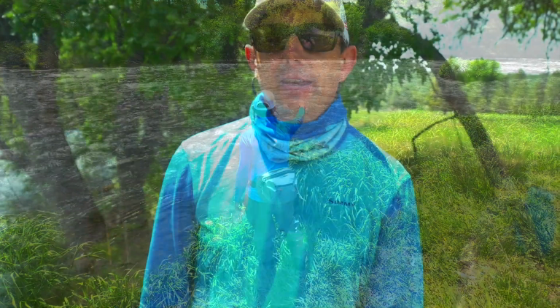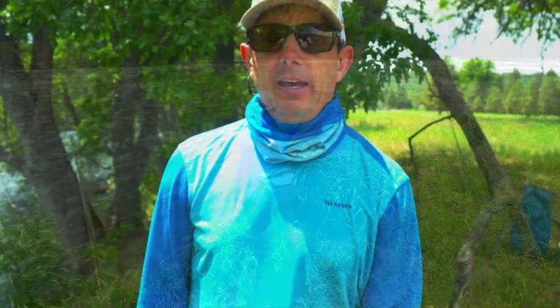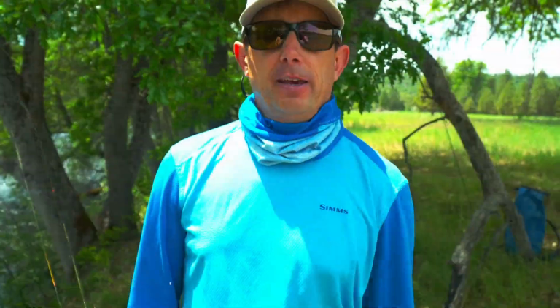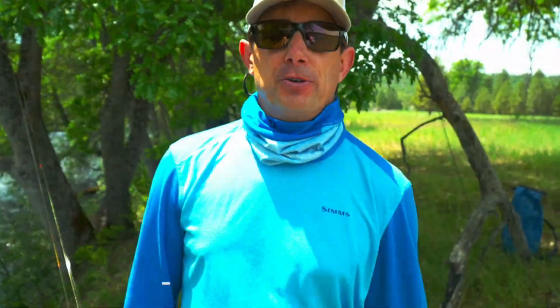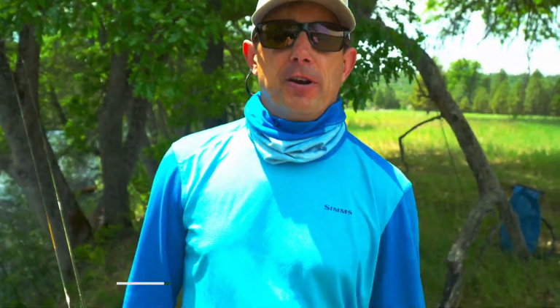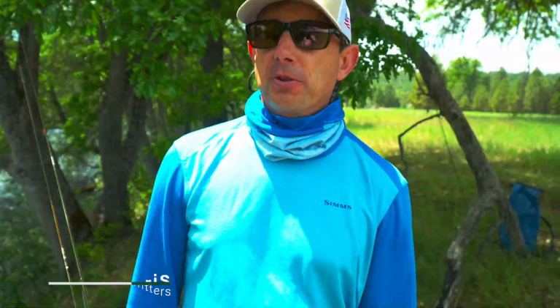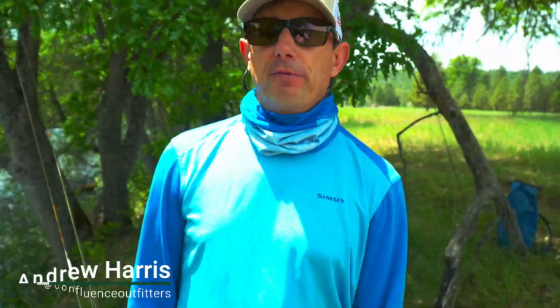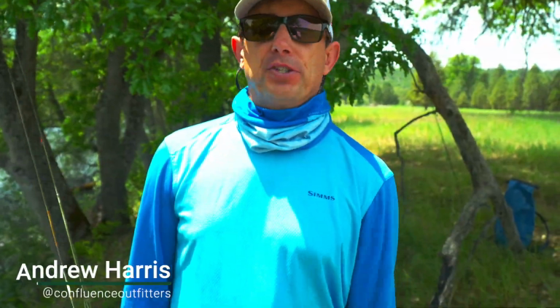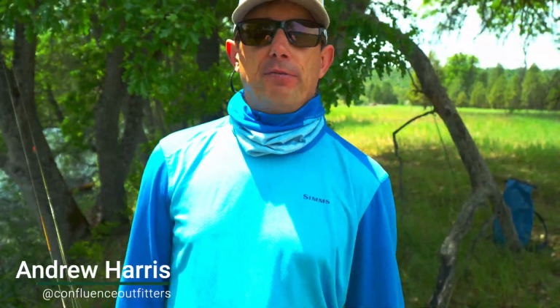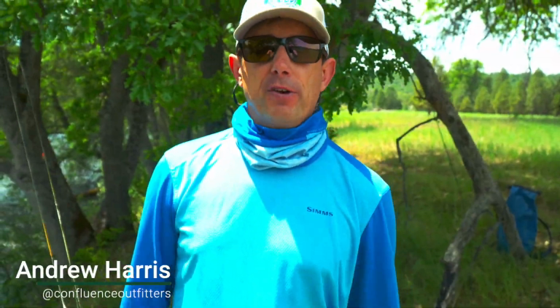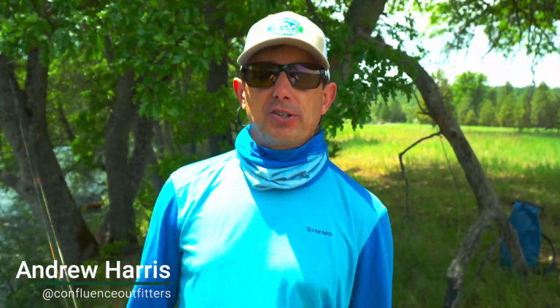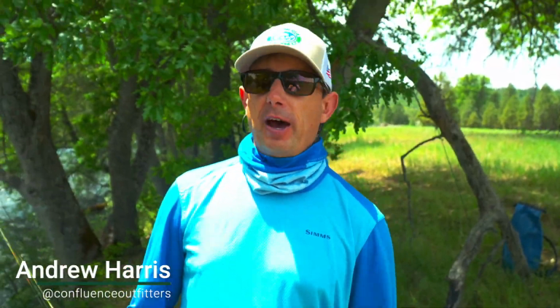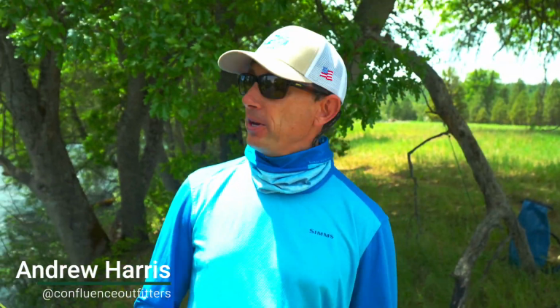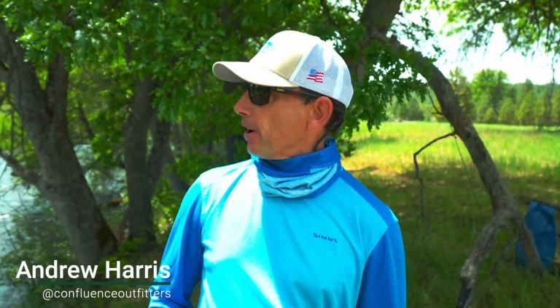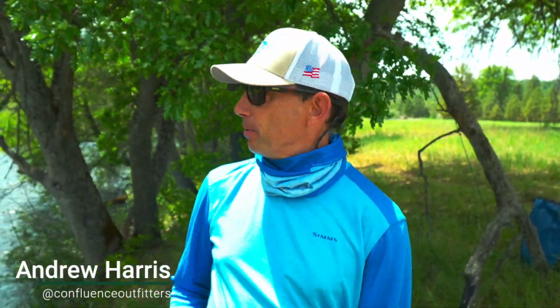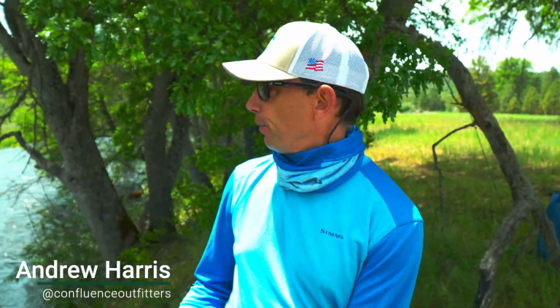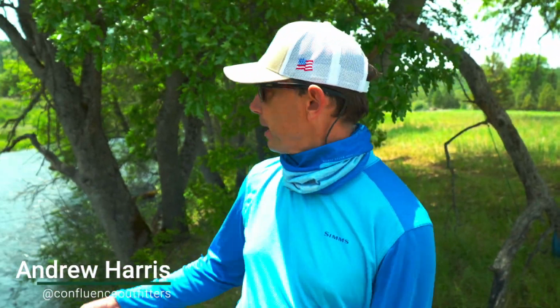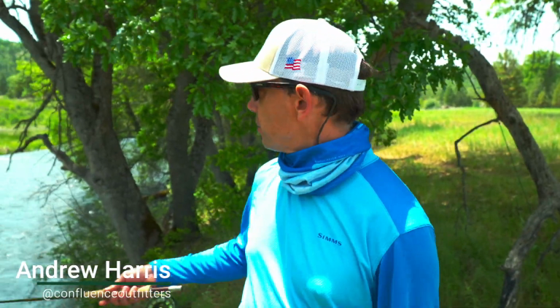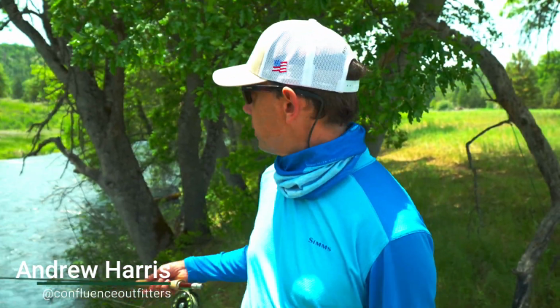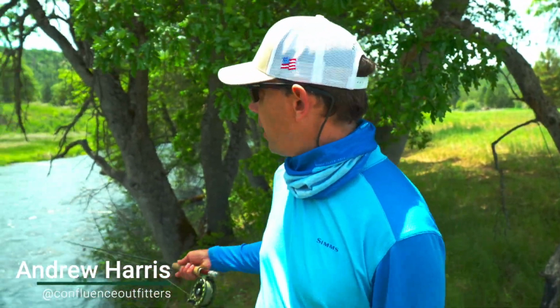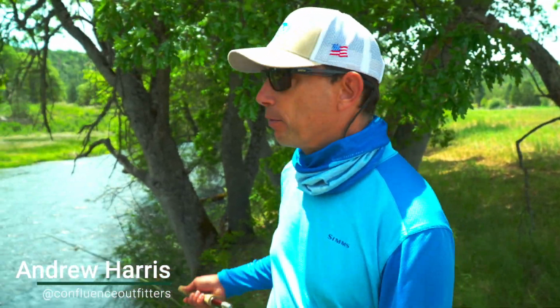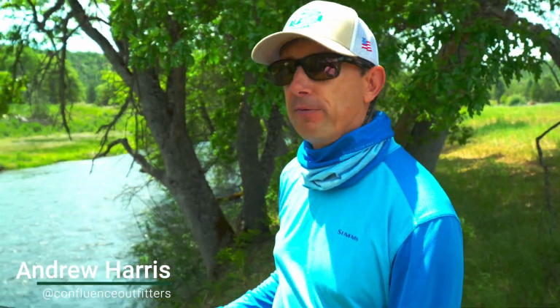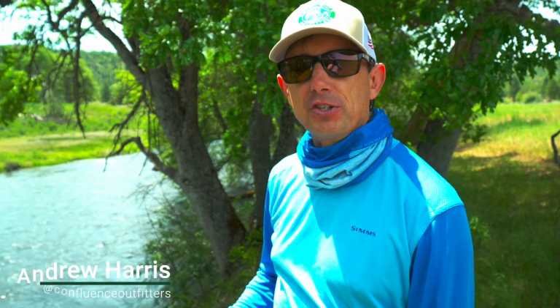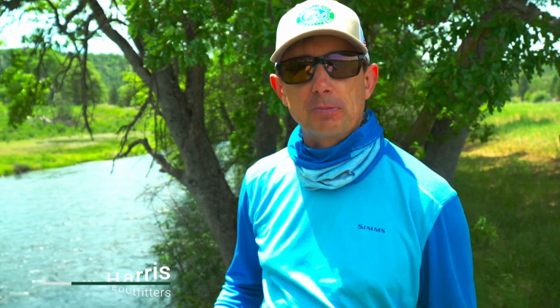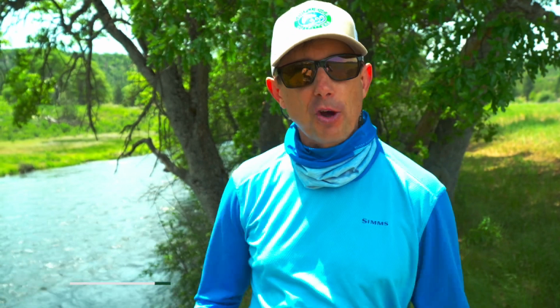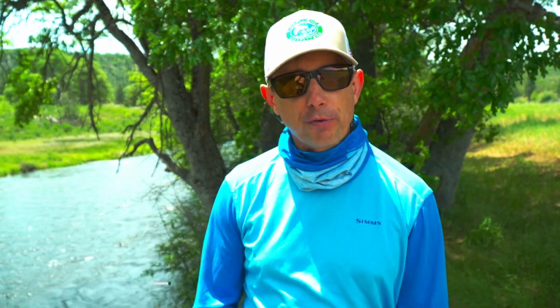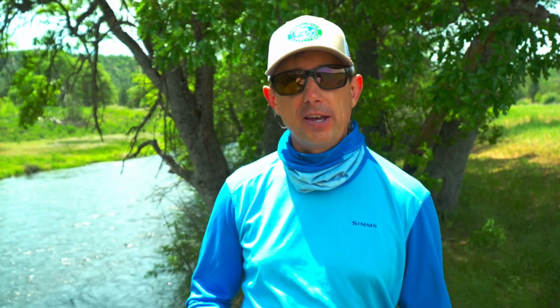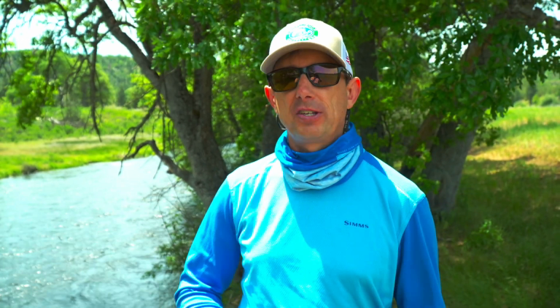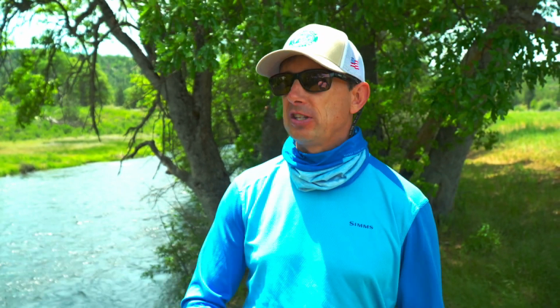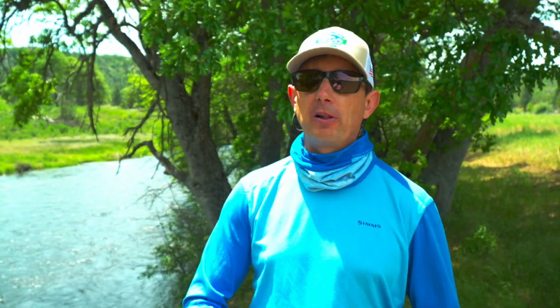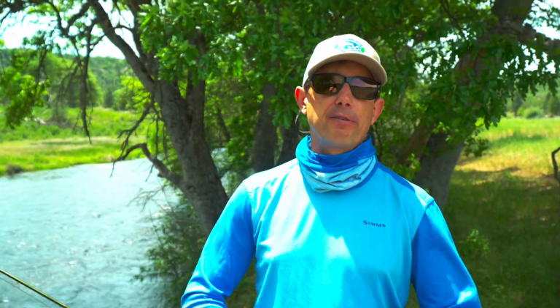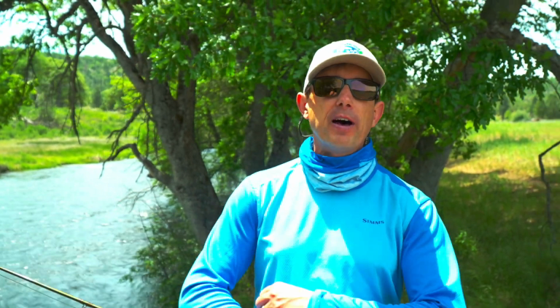Hey, I'm Andrew Harris with Confluence Outfitters. I'm here on beautiful Hat Creek. We've been fishing some stoneflies today — it's been a lot of fun.